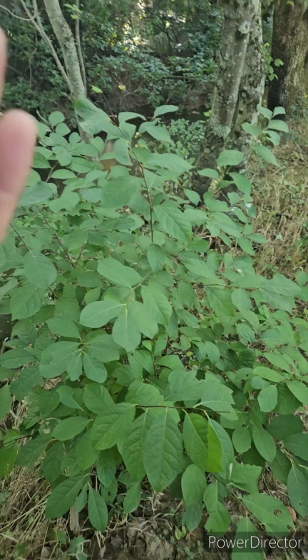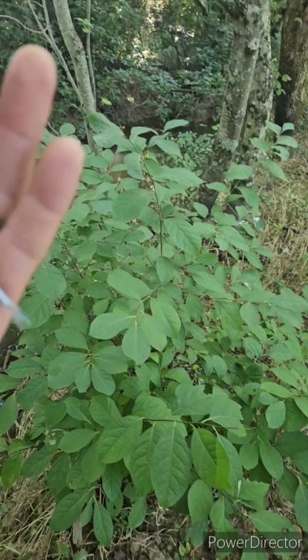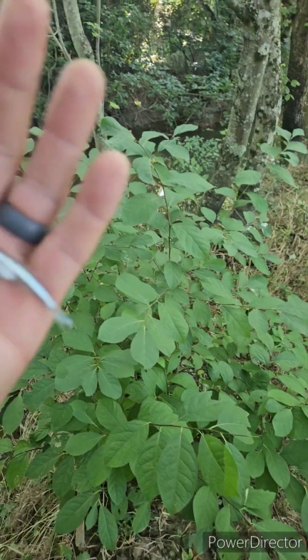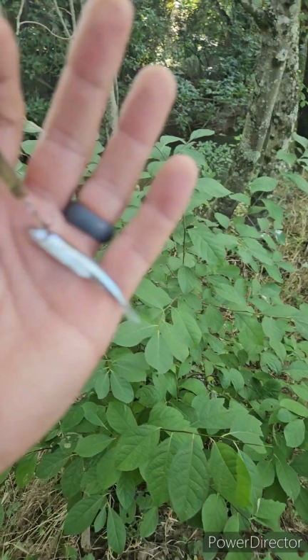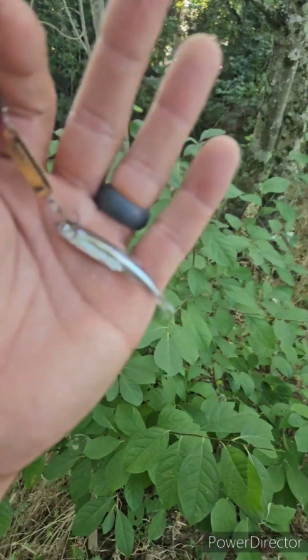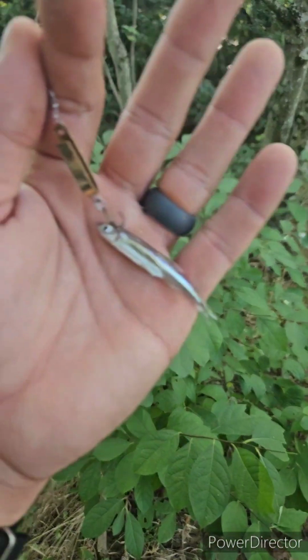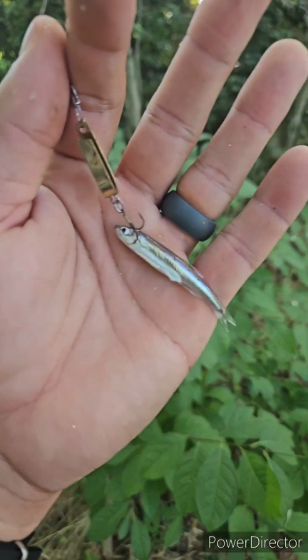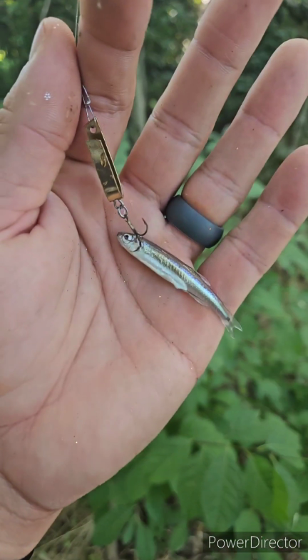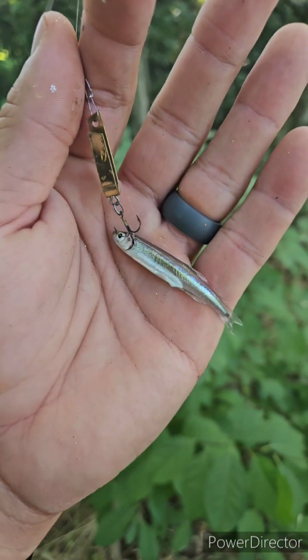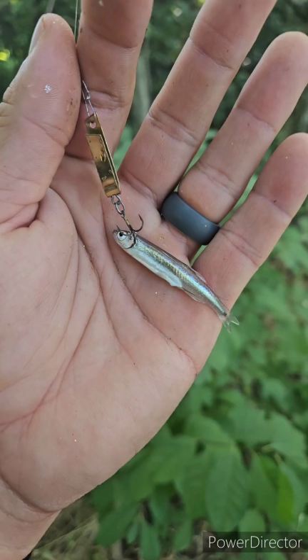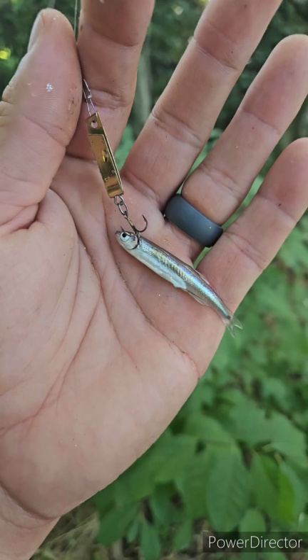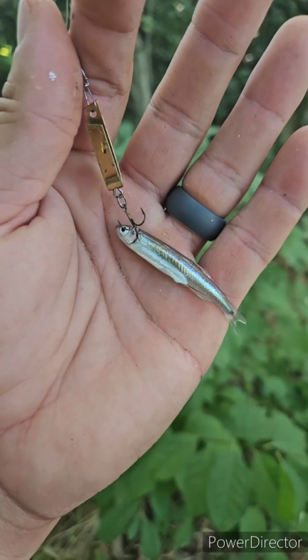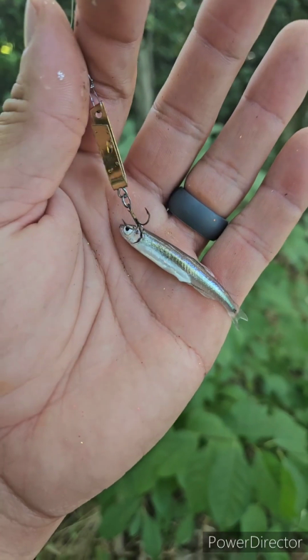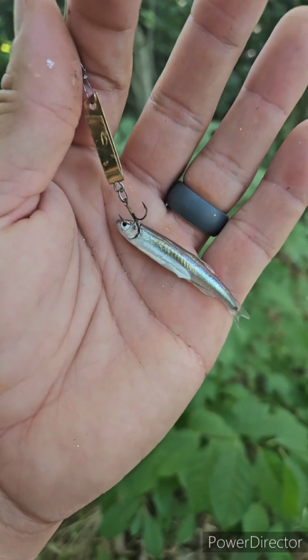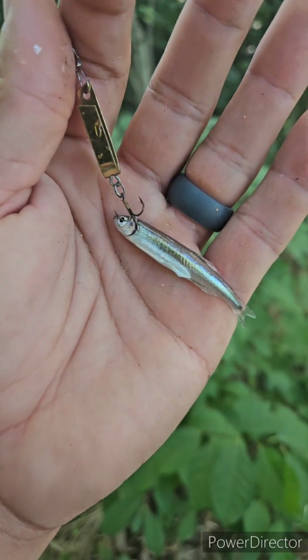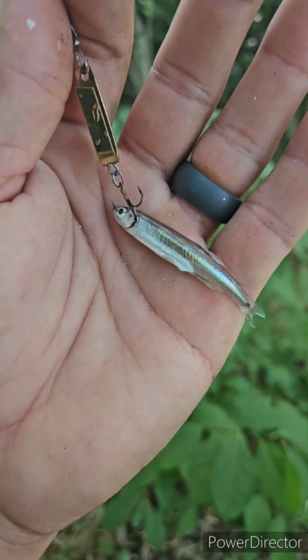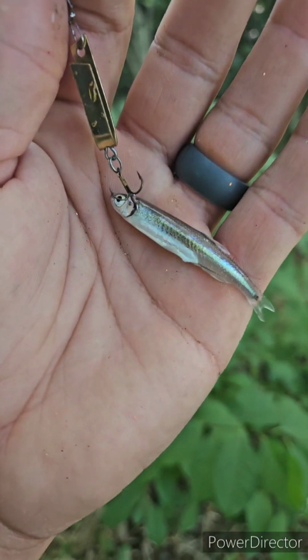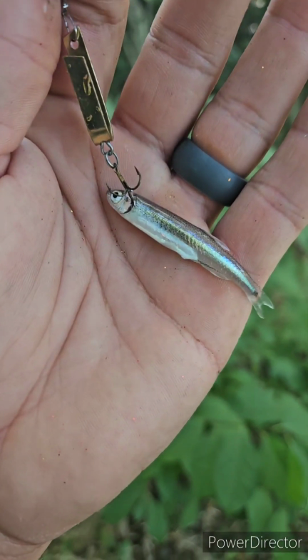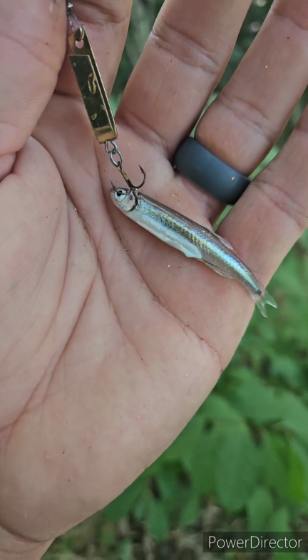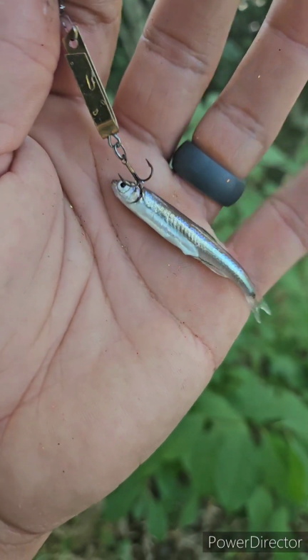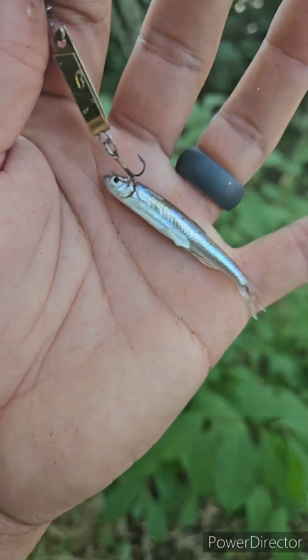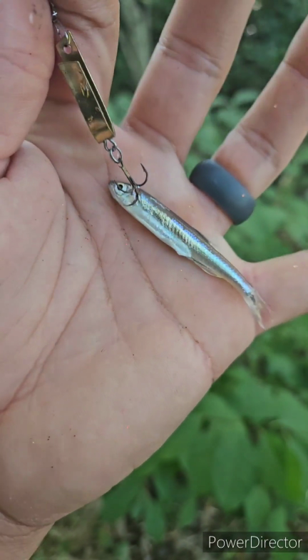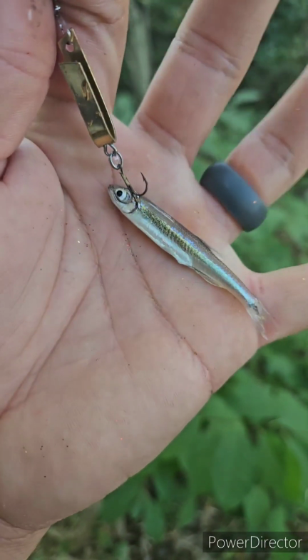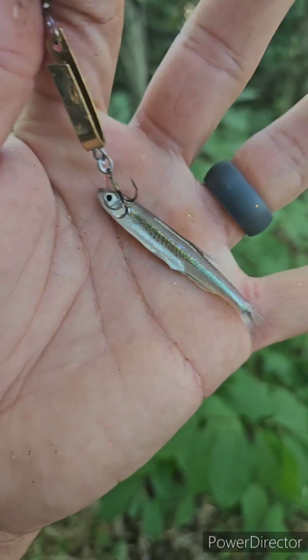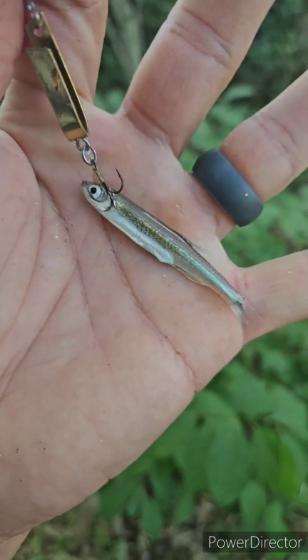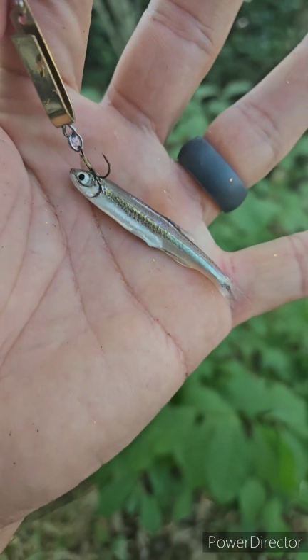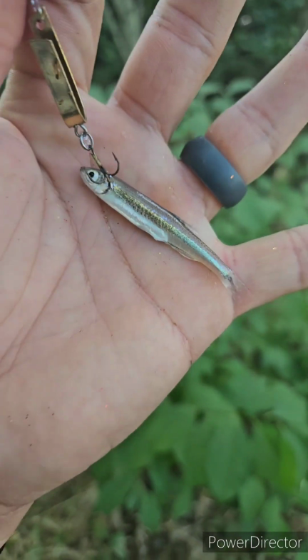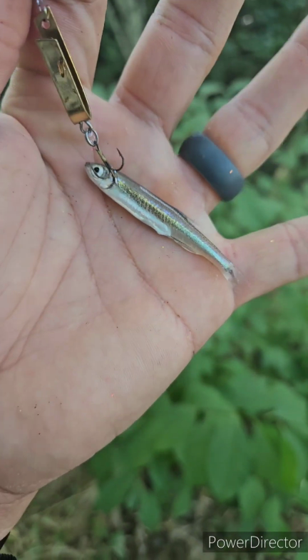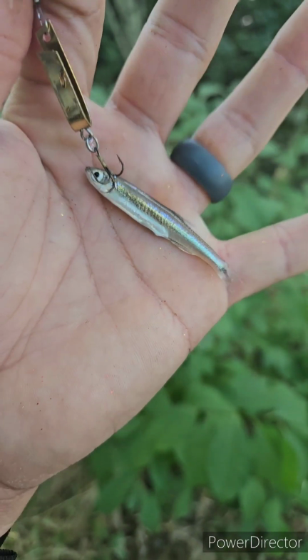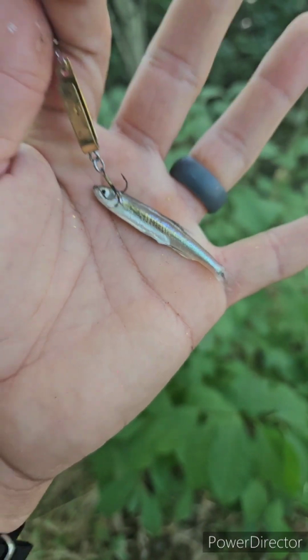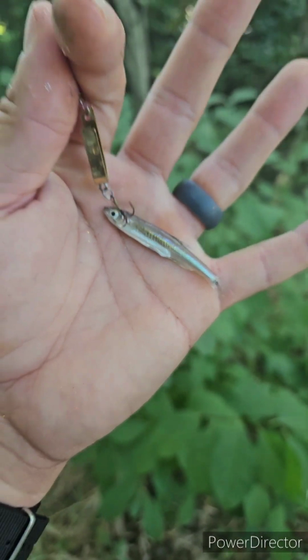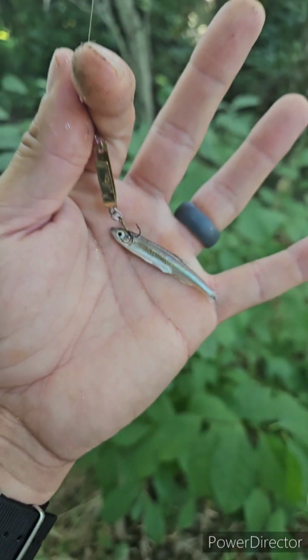Look at this — I put this super duper on for just a second and caught this little minnow.